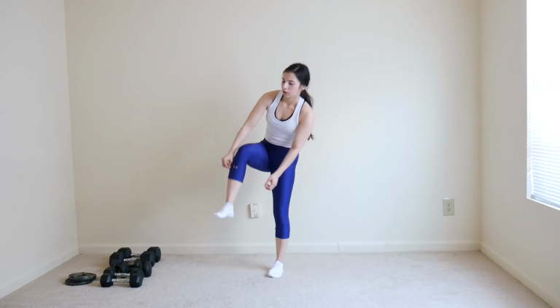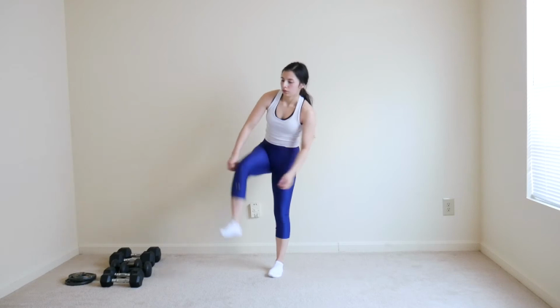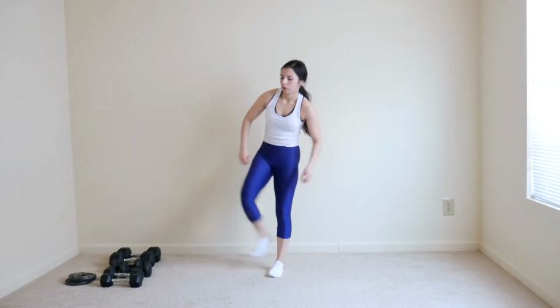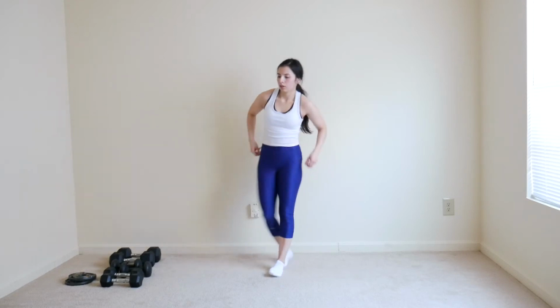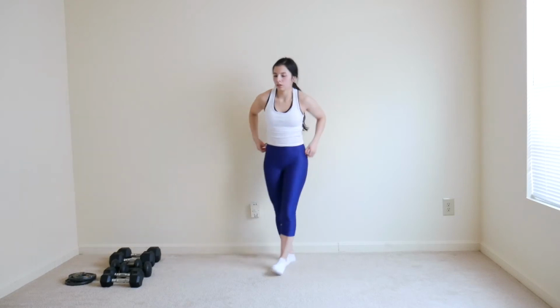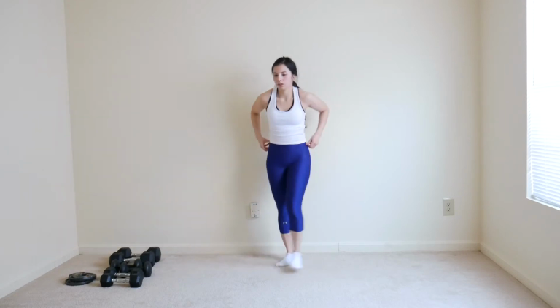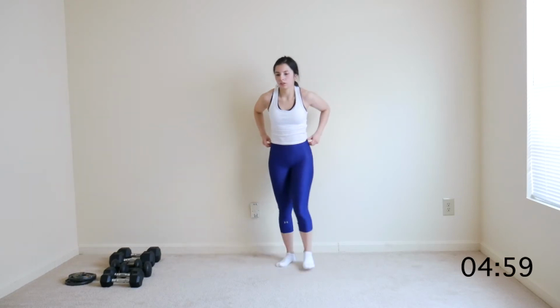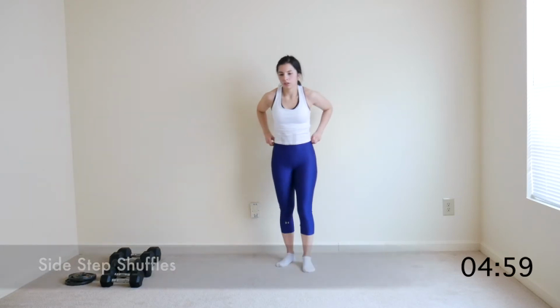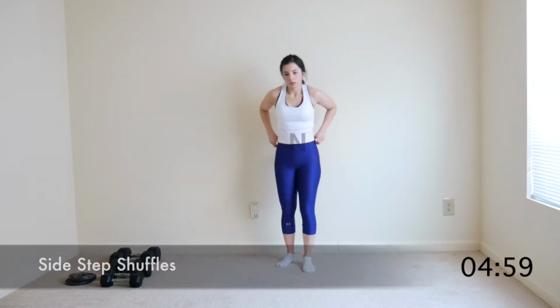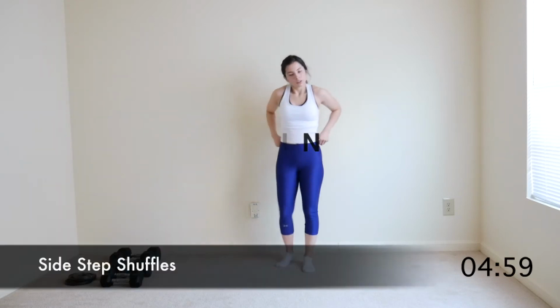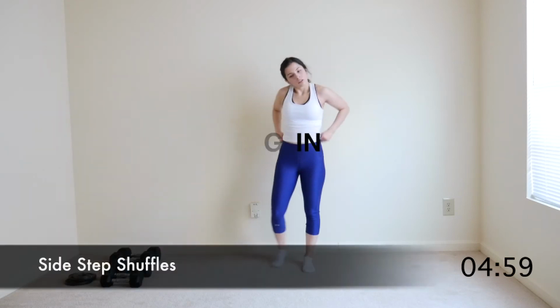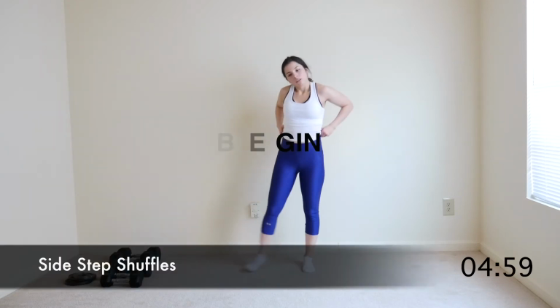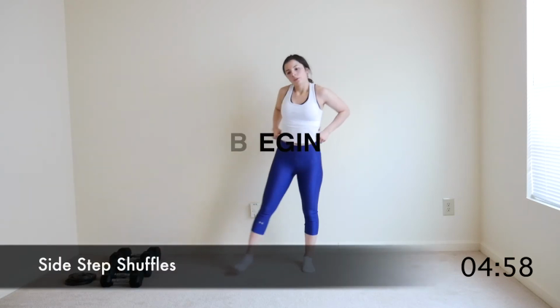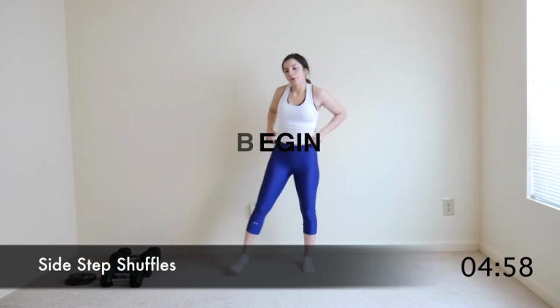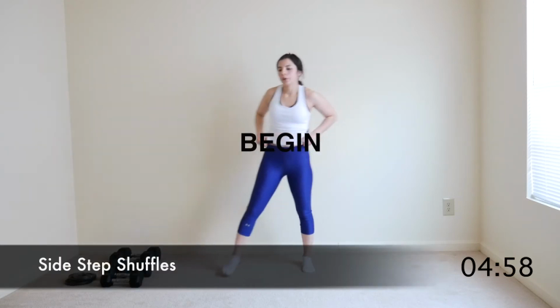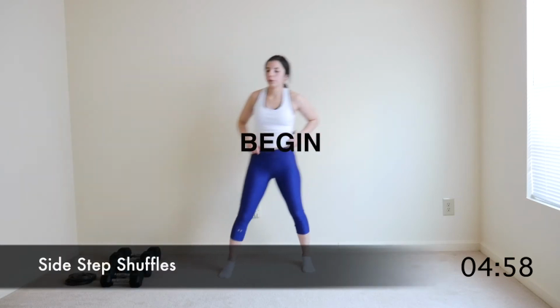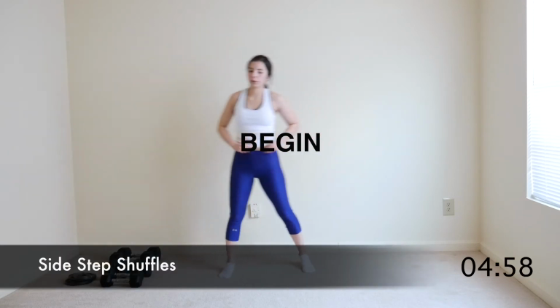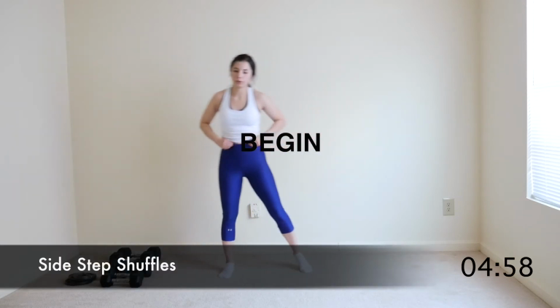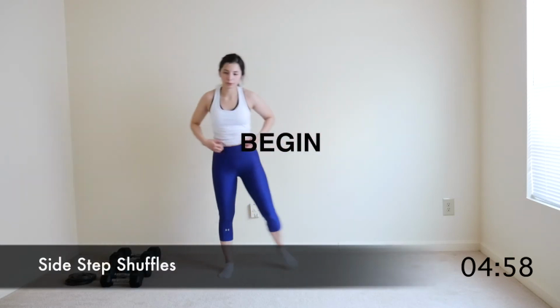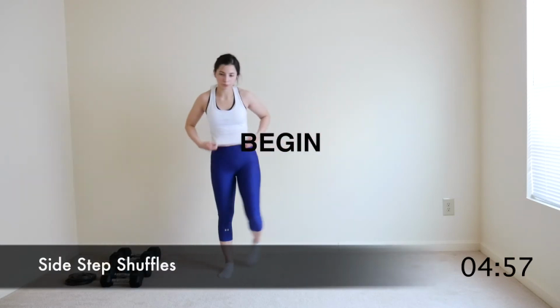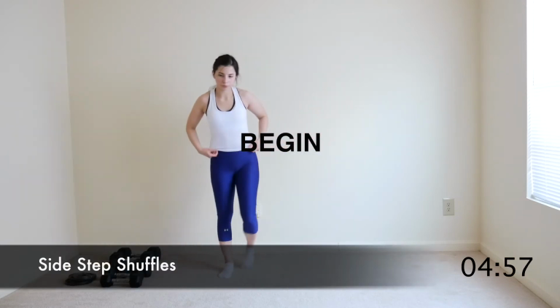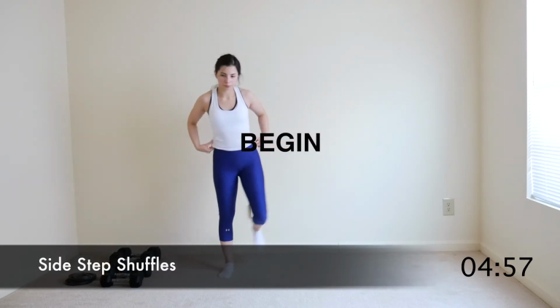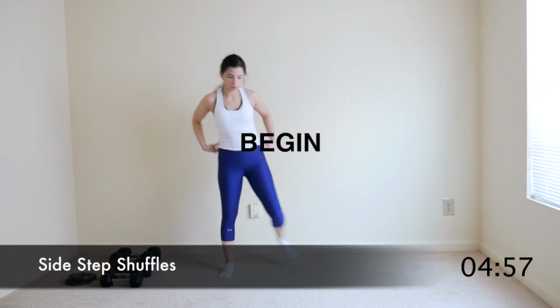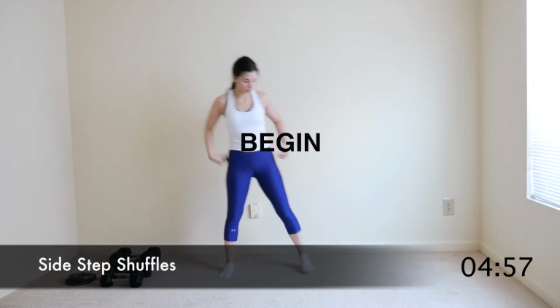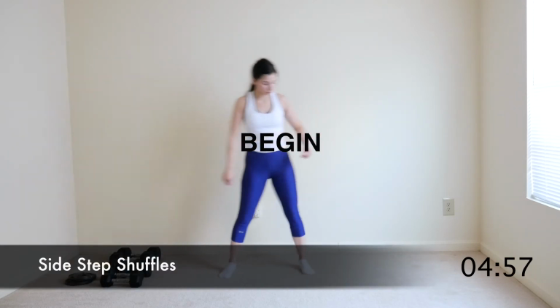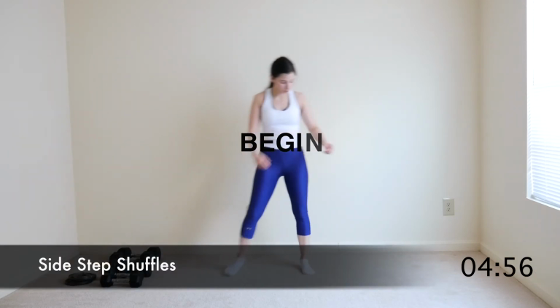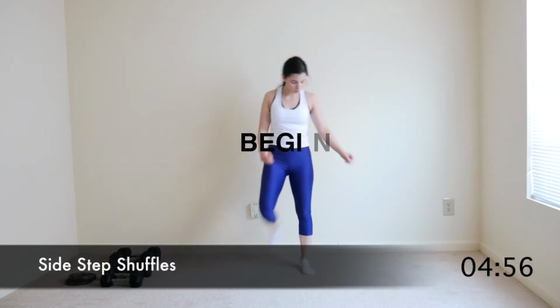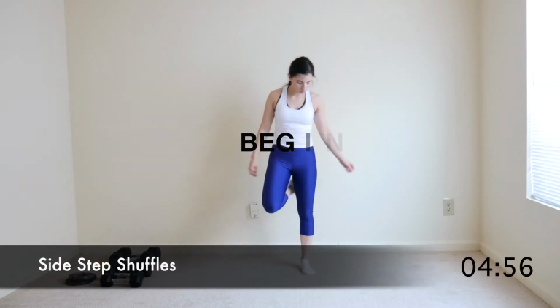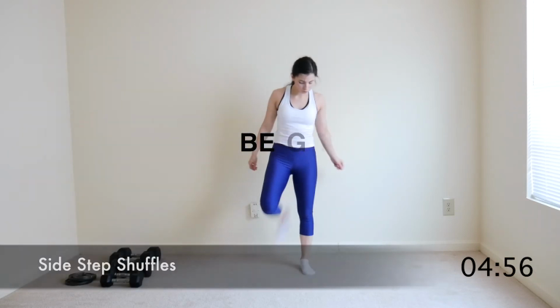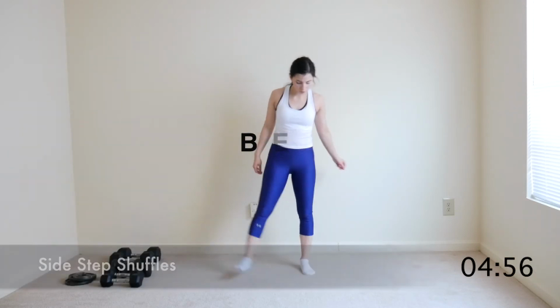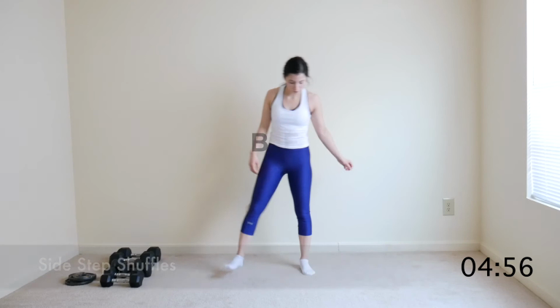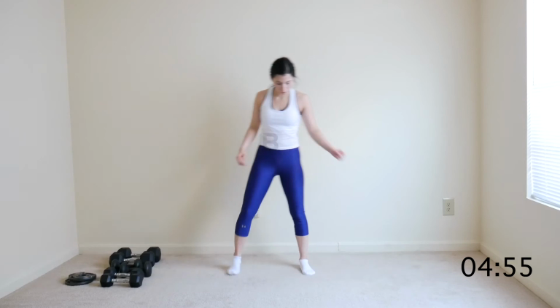Begin with sidestep shuffles, tapping one foot behind the other, slowly decreasing that heart rate.